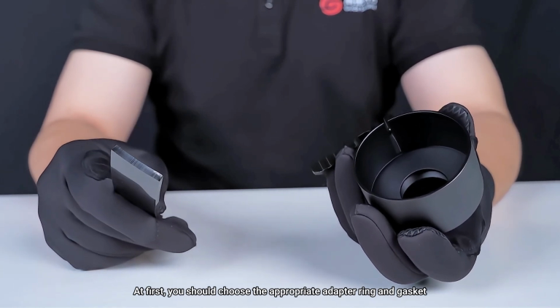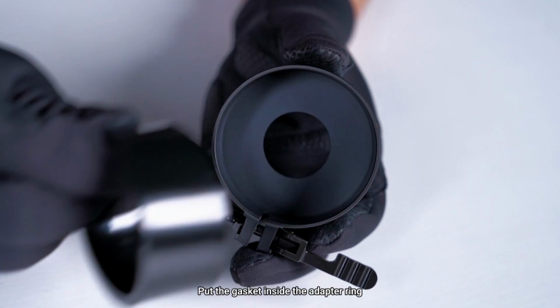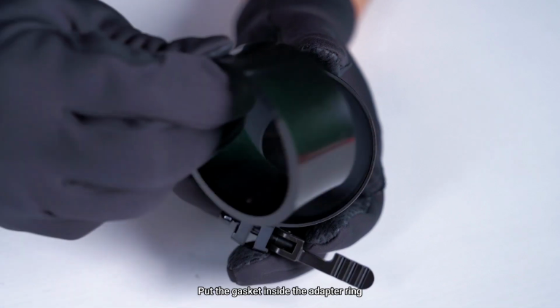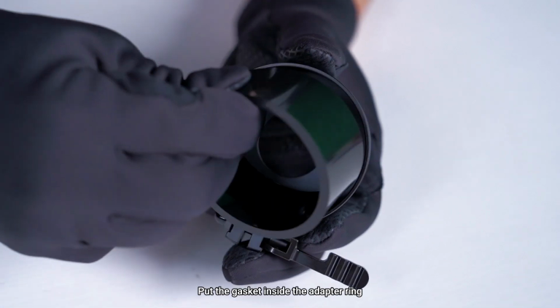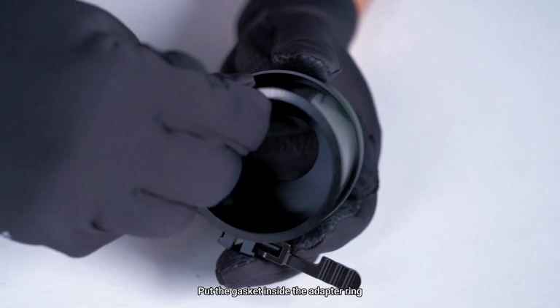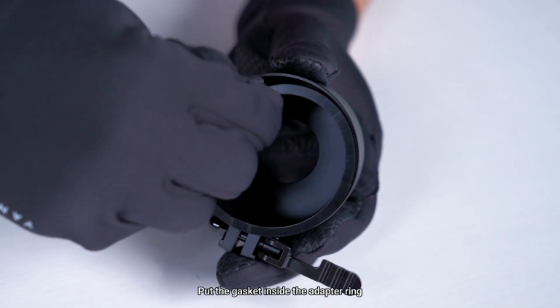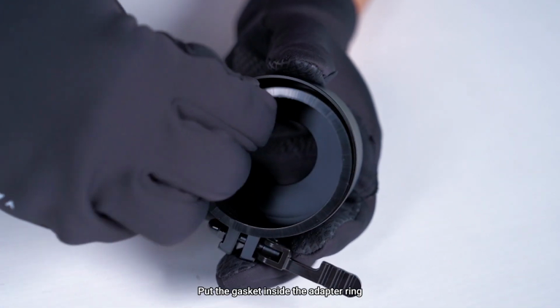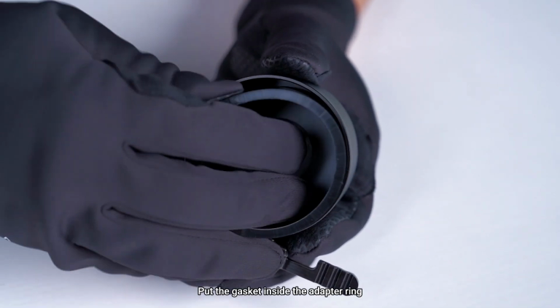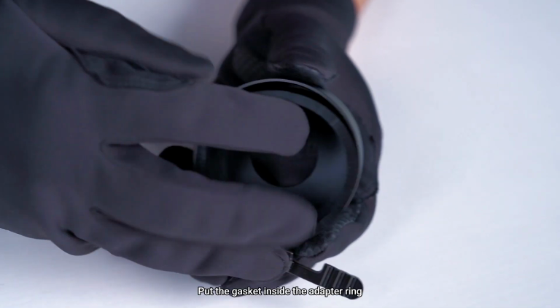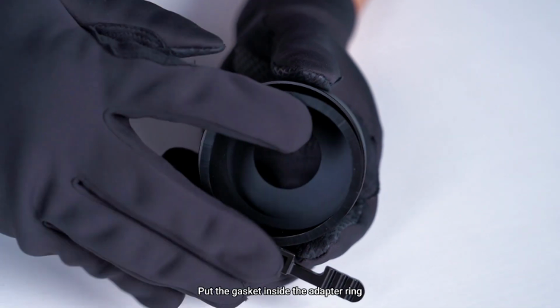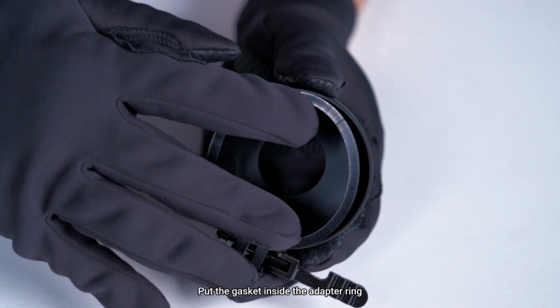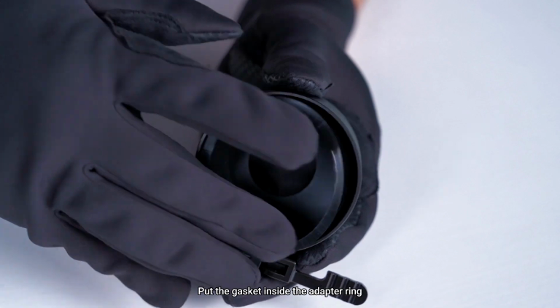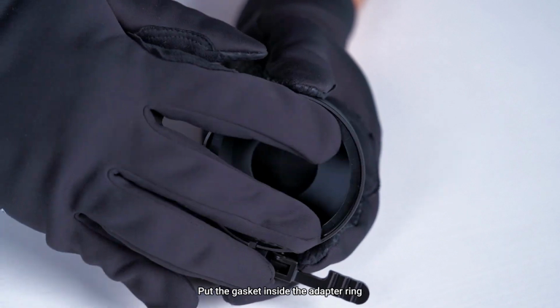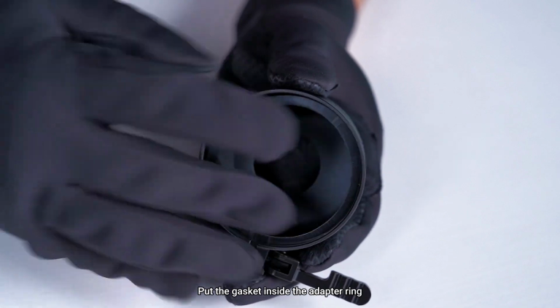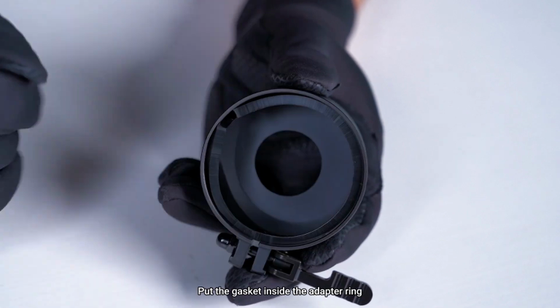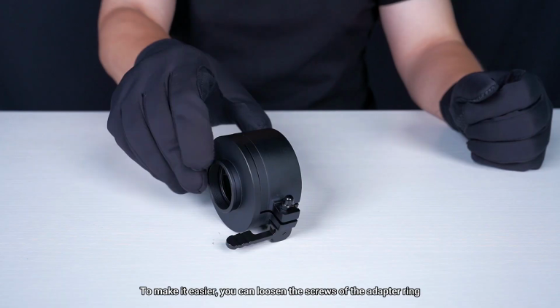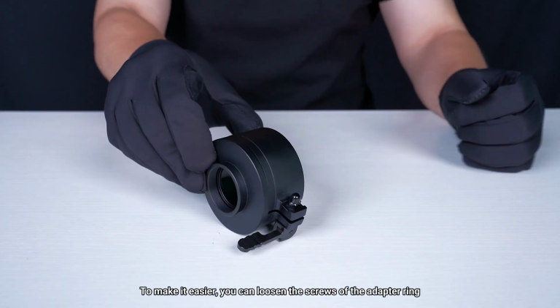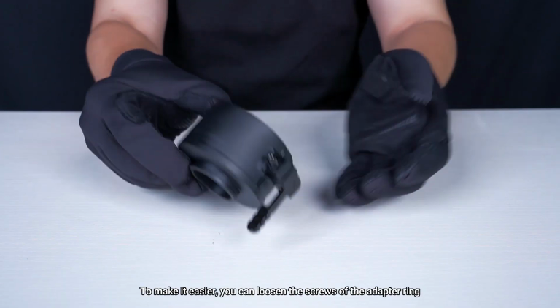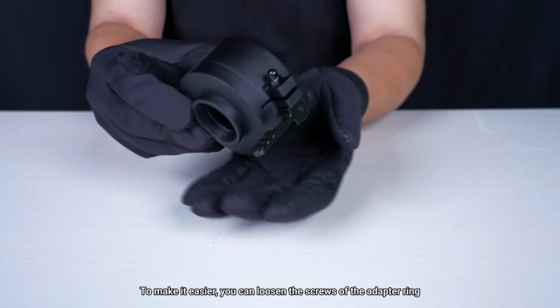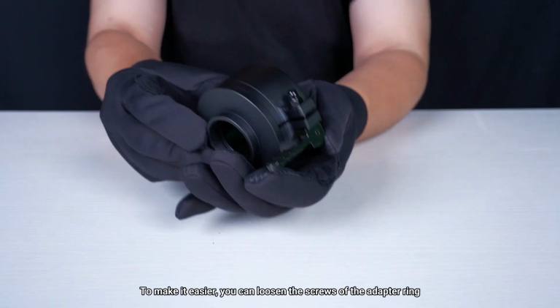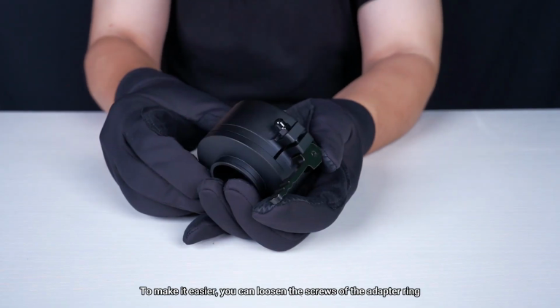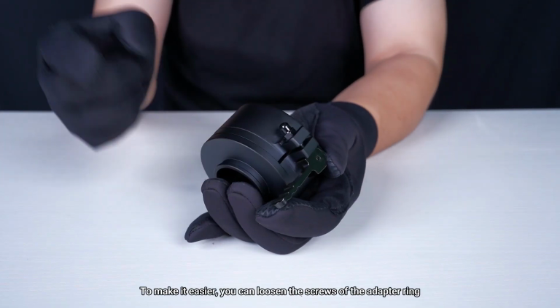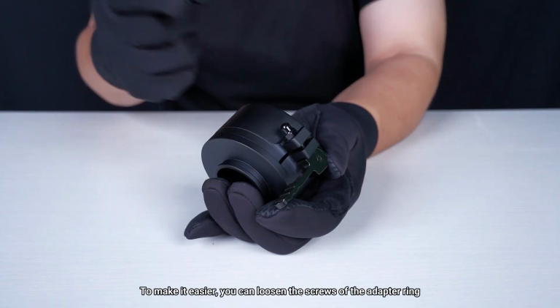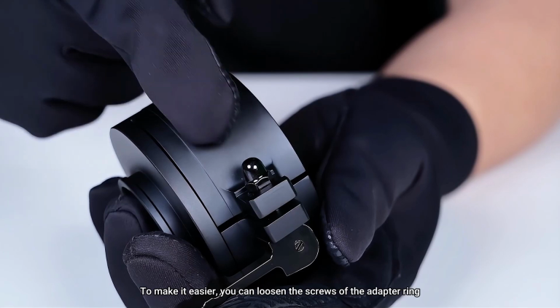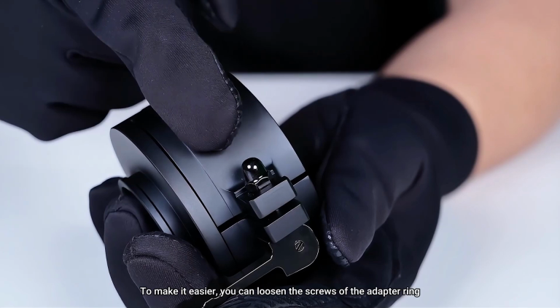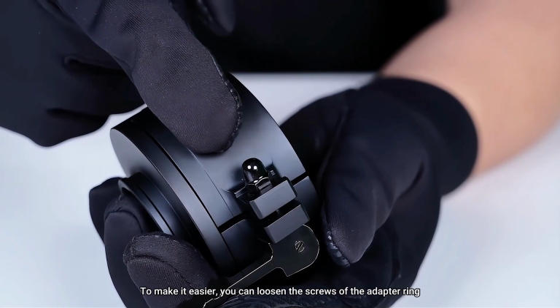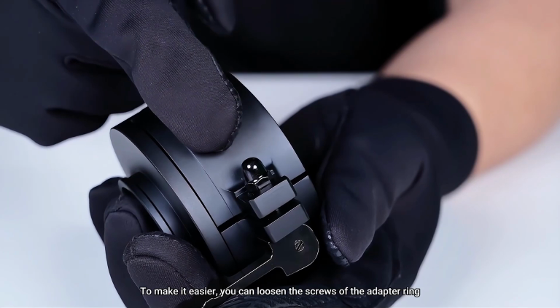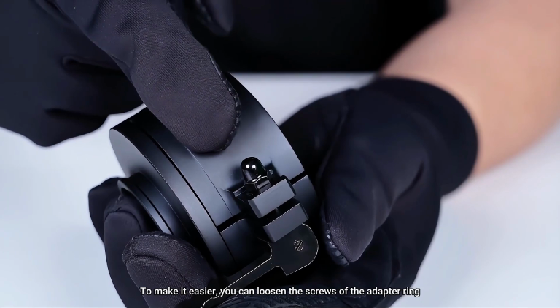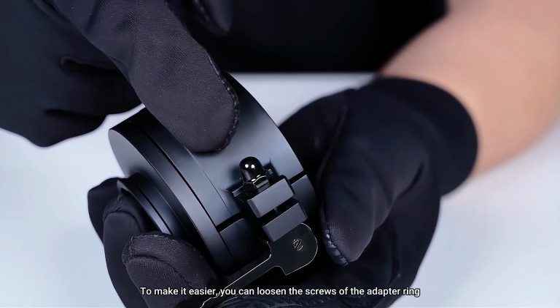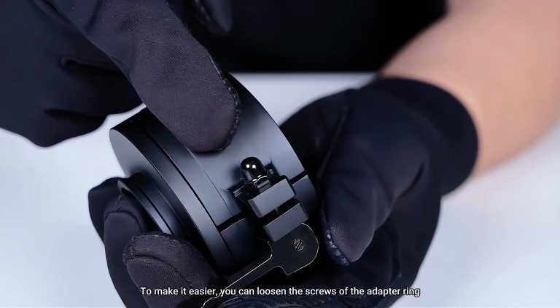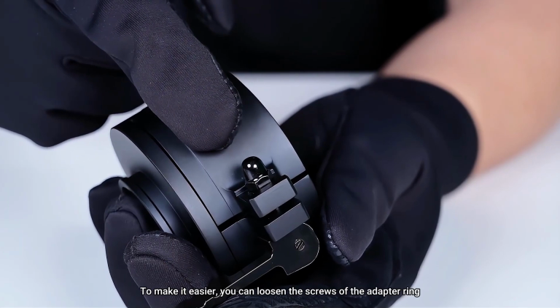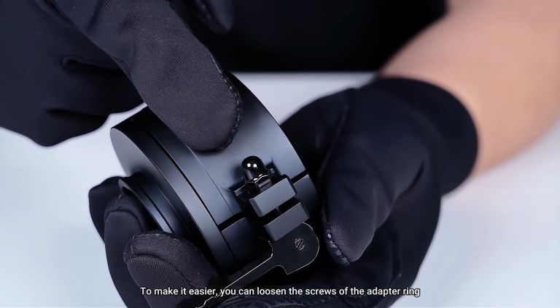Put the gasket inside the adapter ring. To make it easier, you can loosen the screws of the adapter ring.